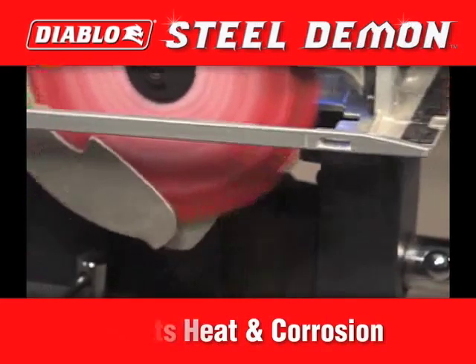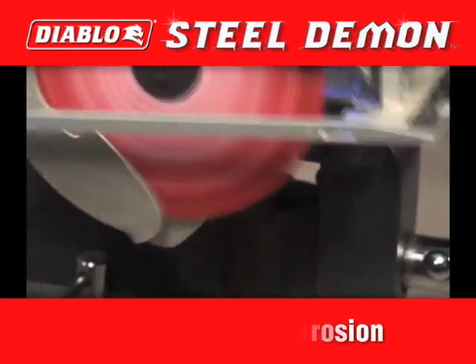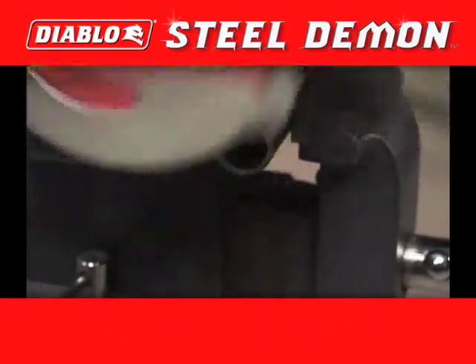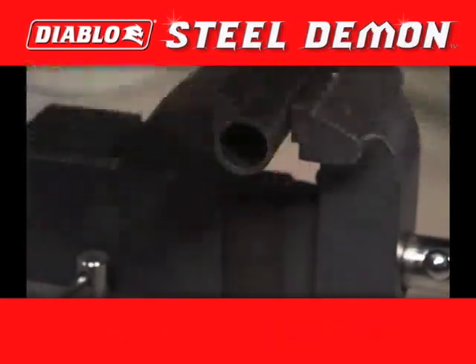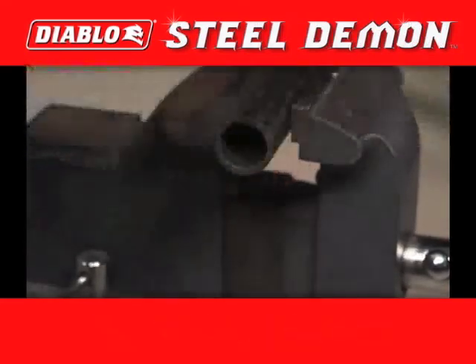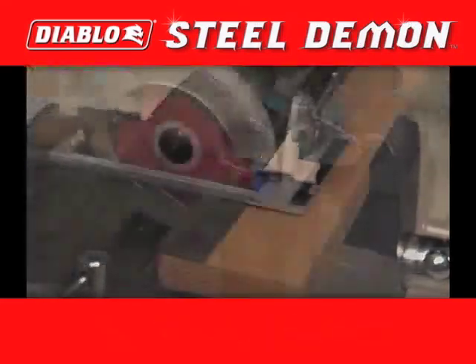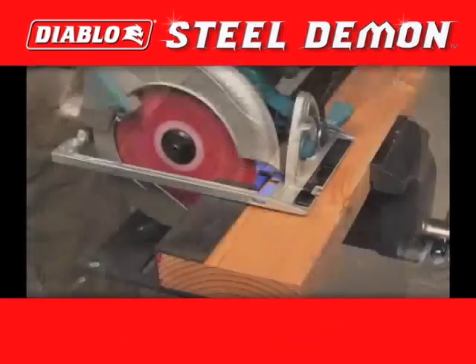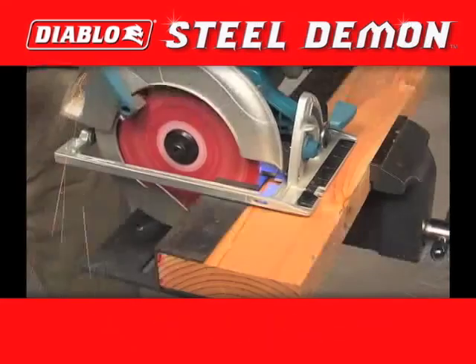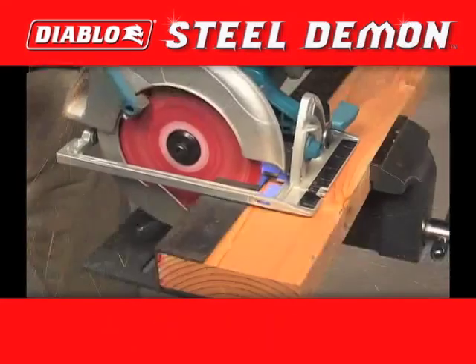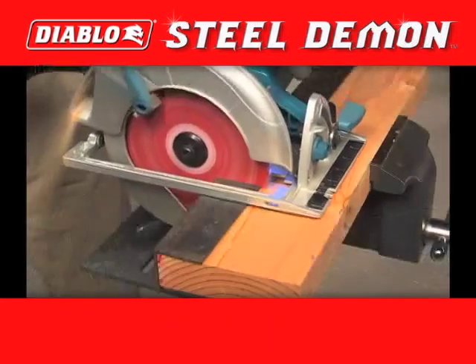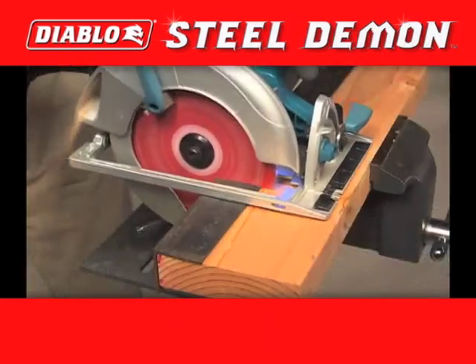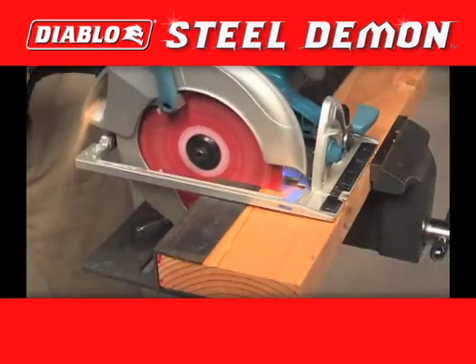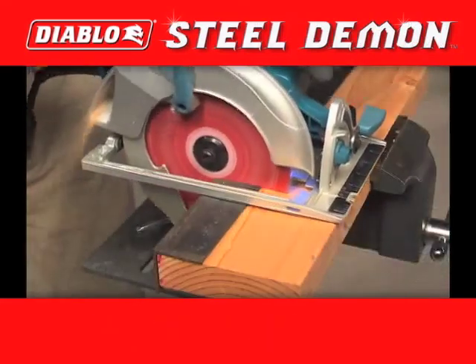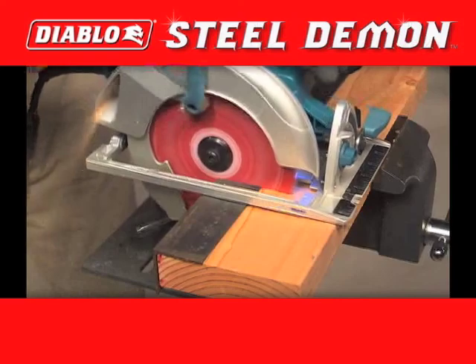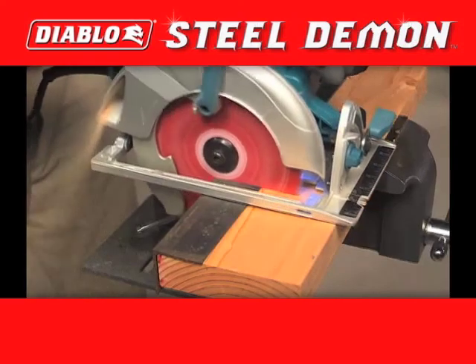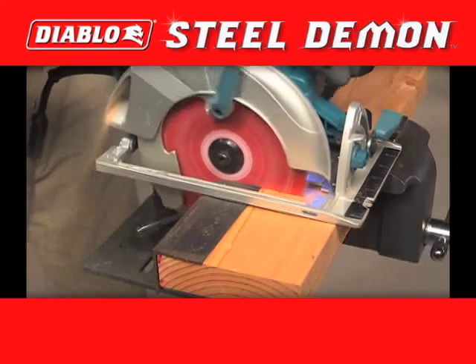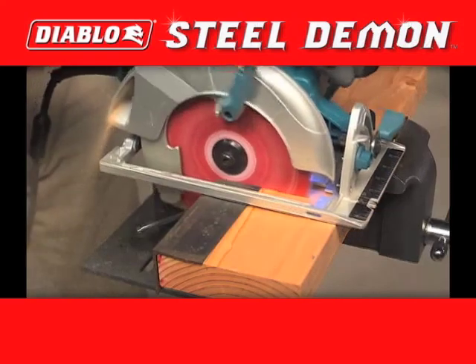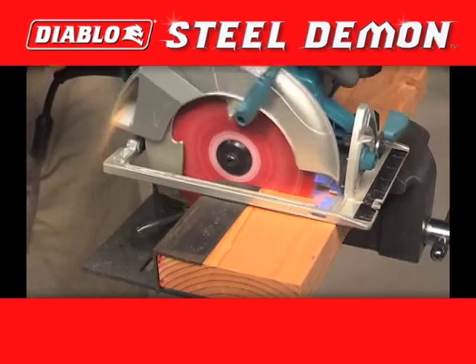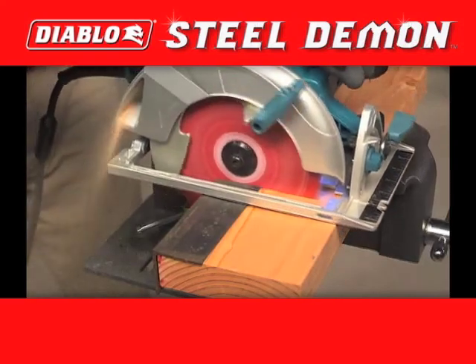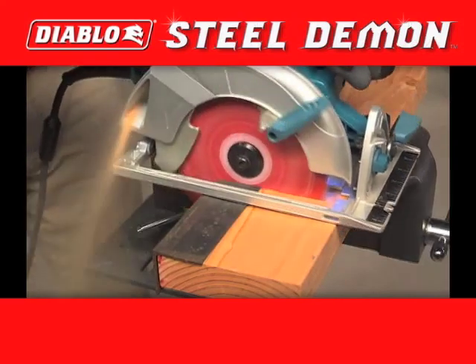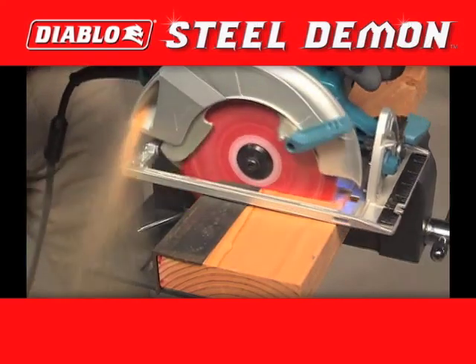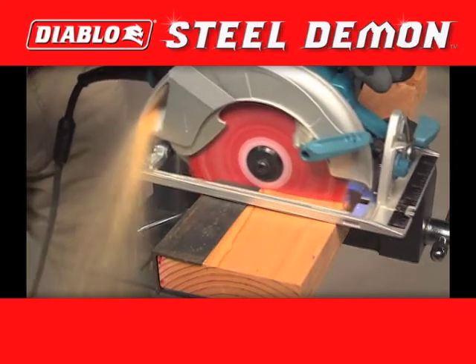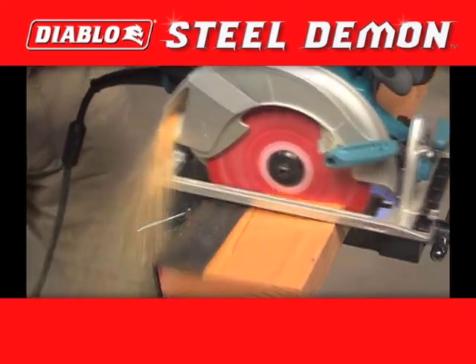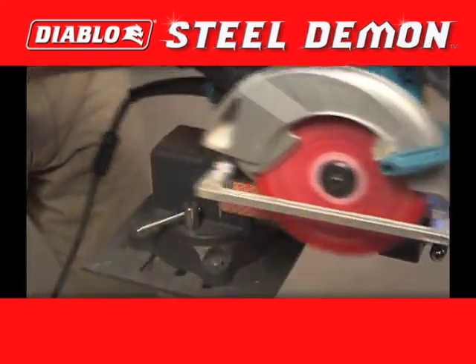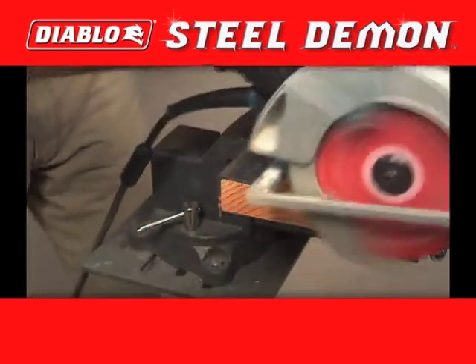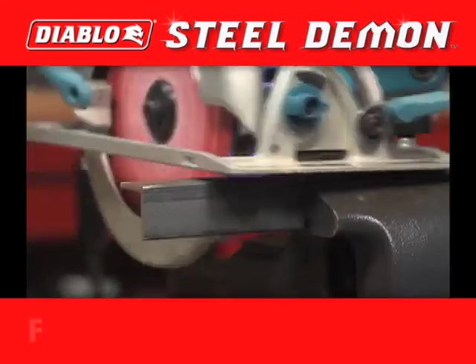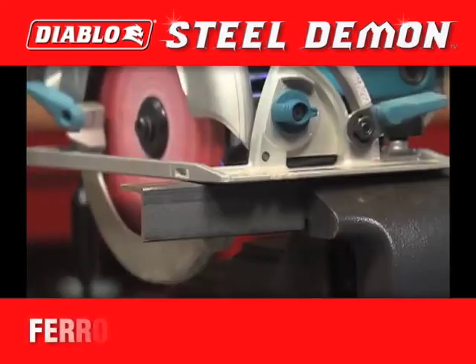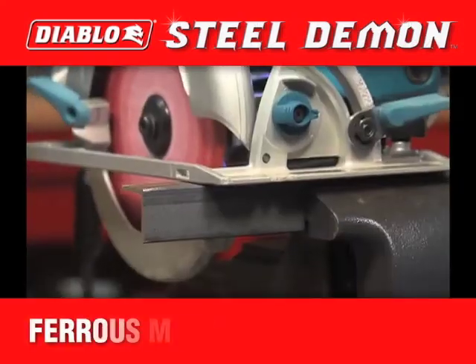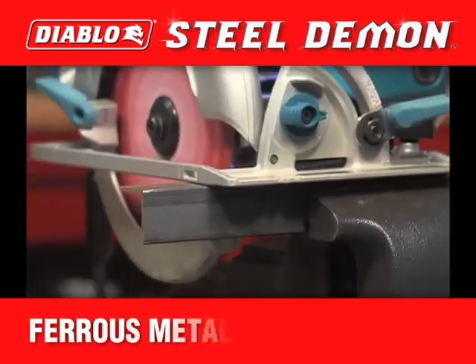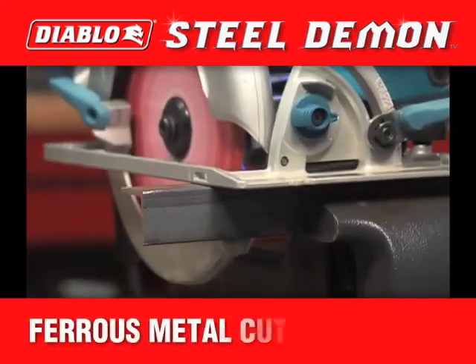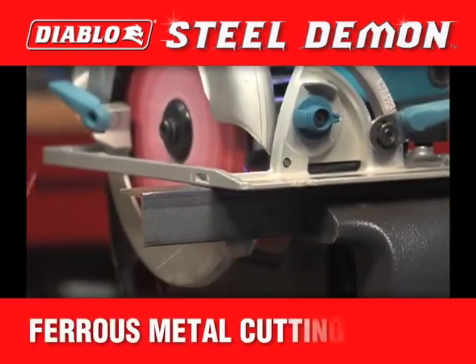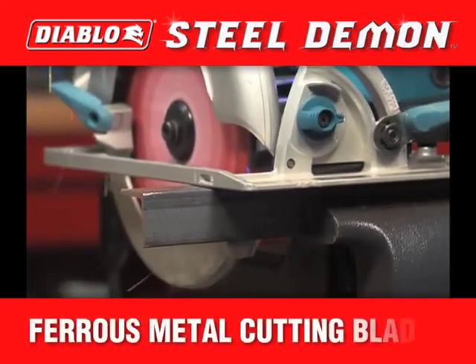The Diablo Steel Demon is the ultimate blade for ferrous metals. No matter the job, Steel Demon delivers.